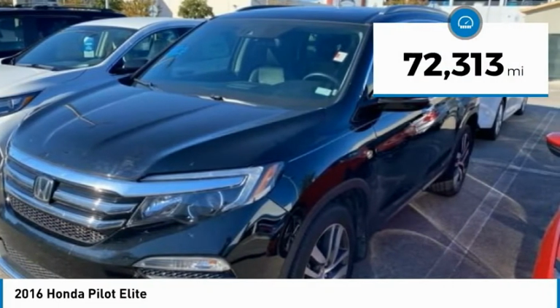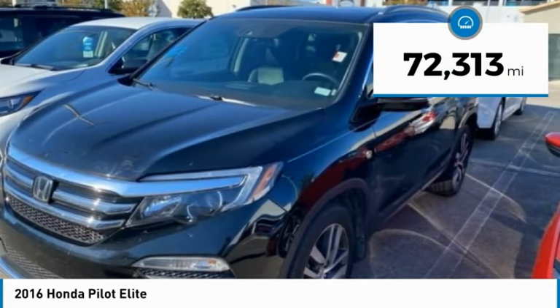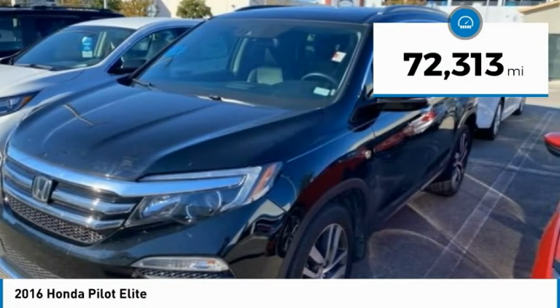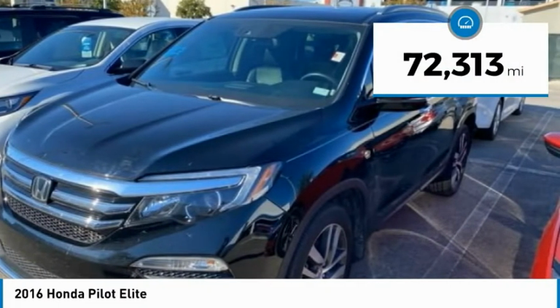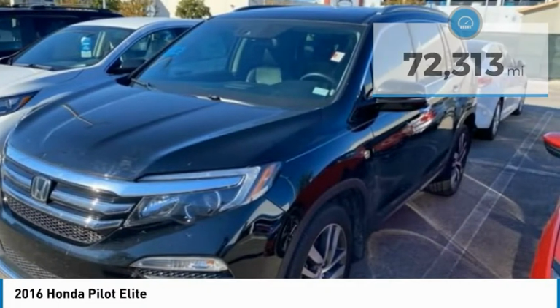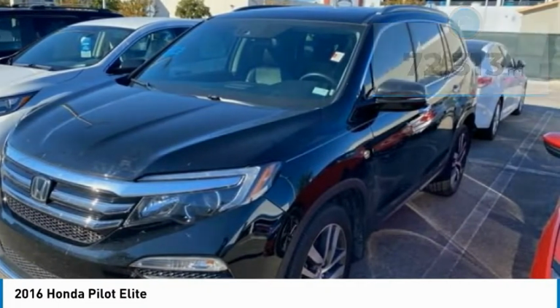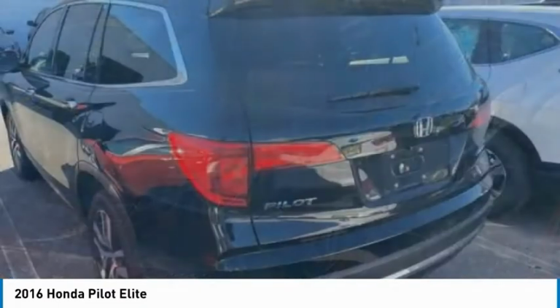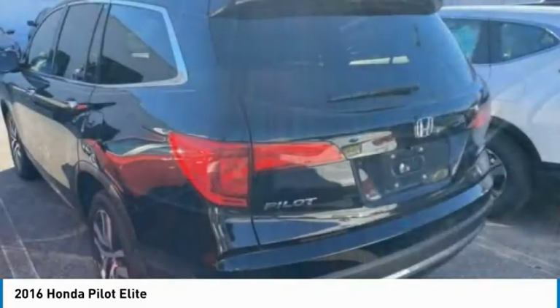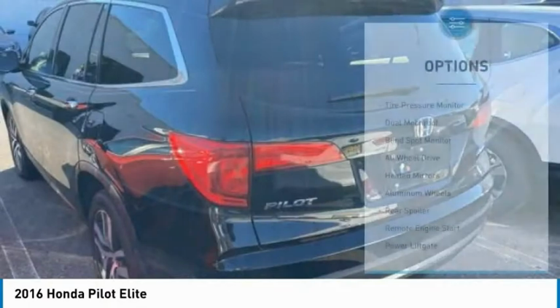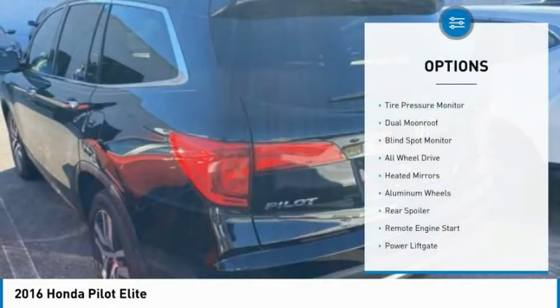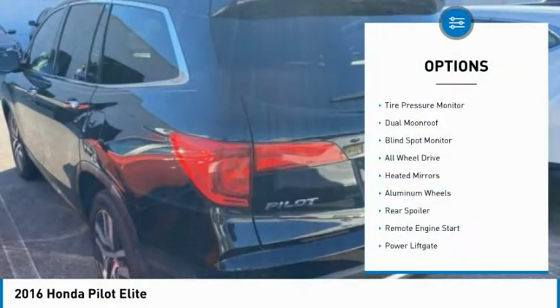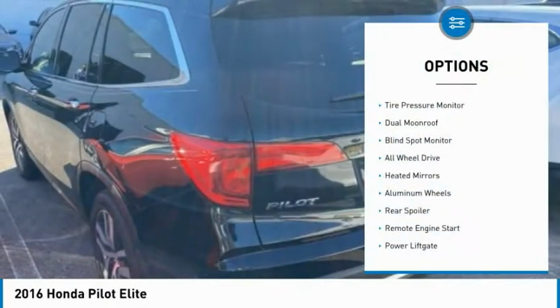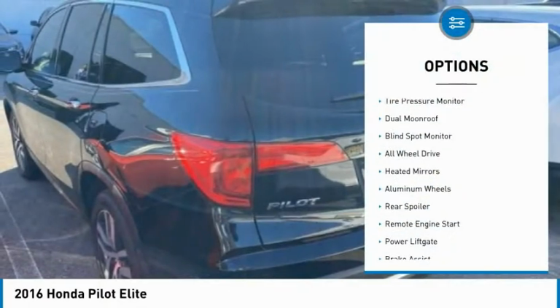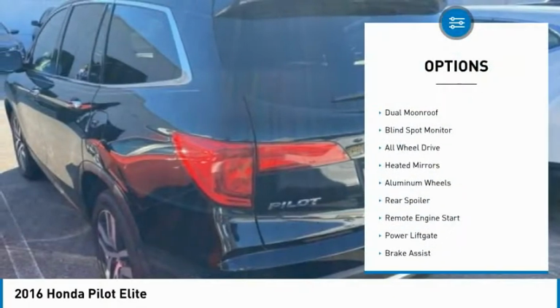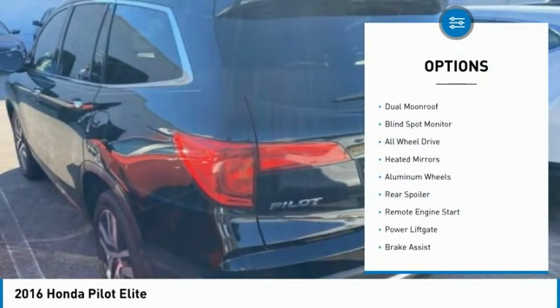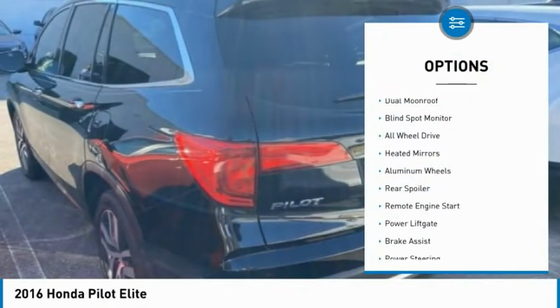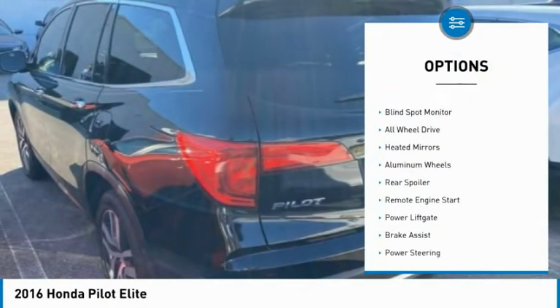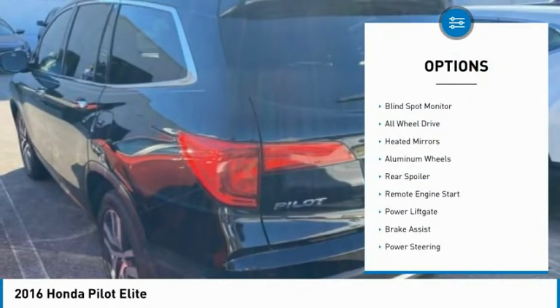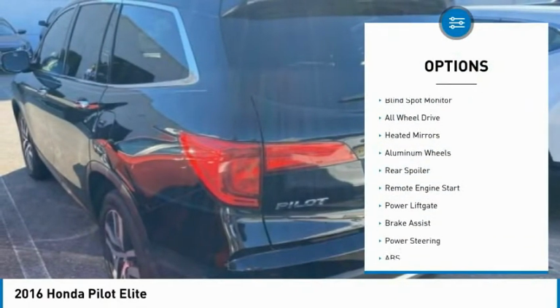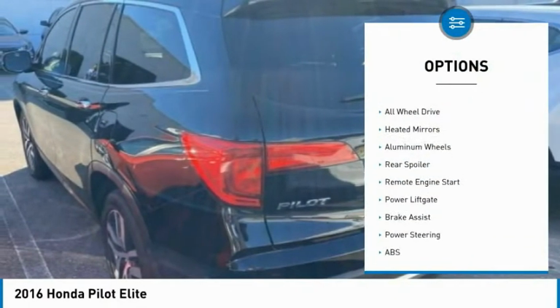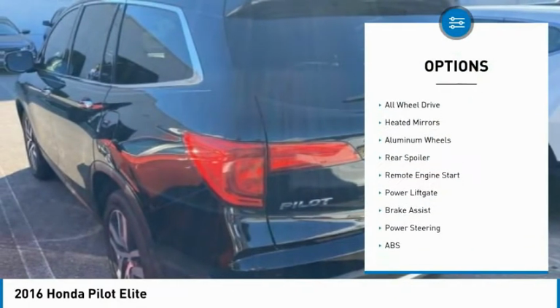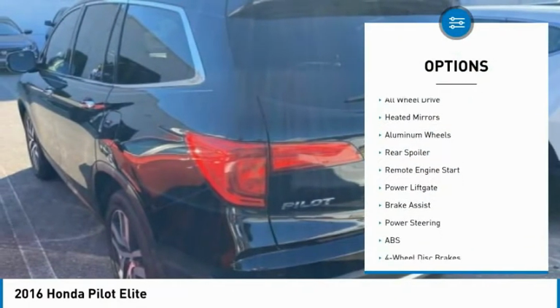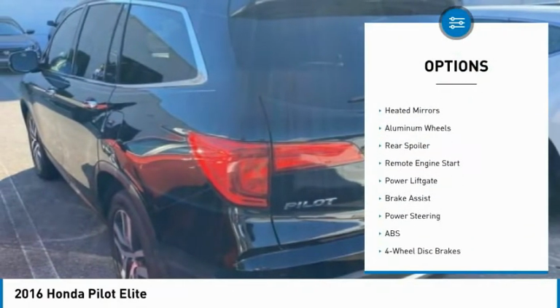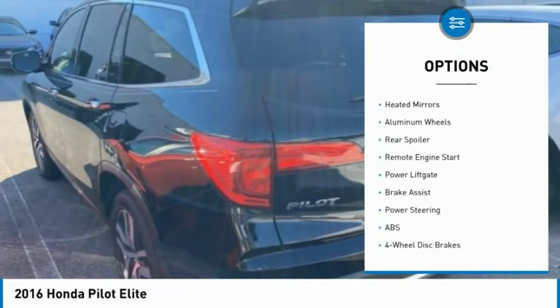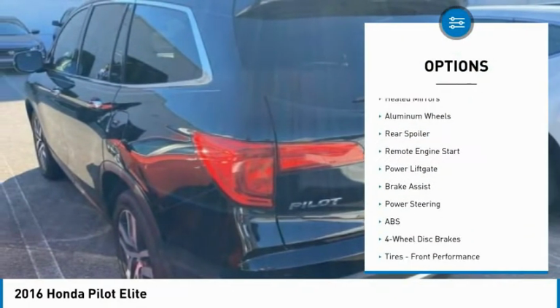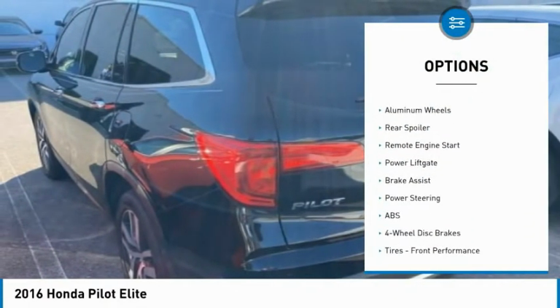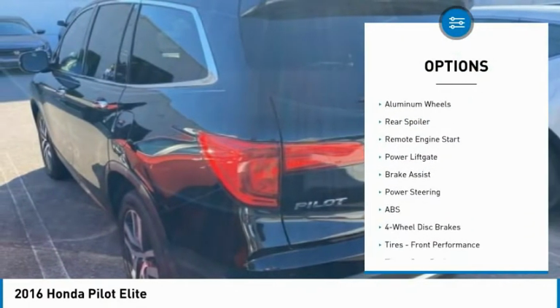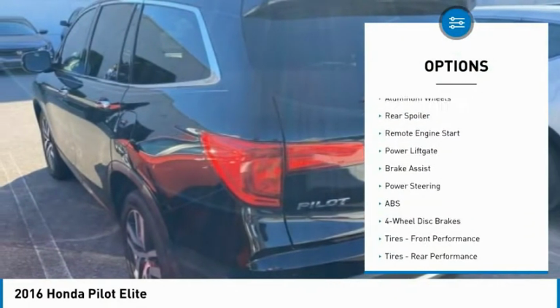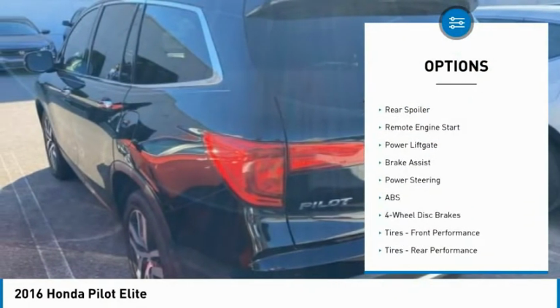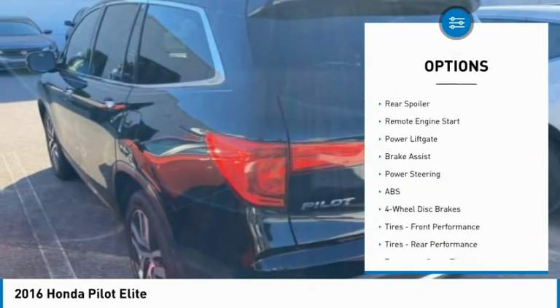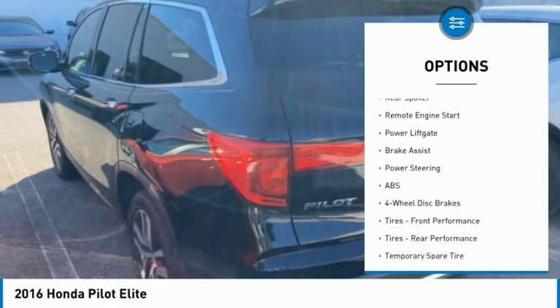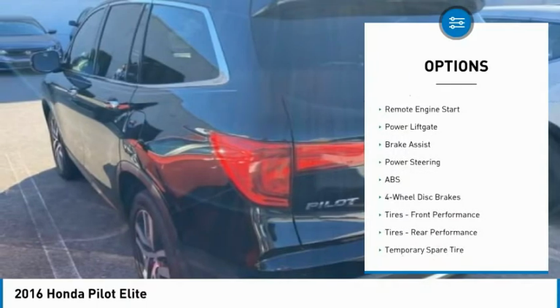Here are some of this vehicle's great options: tire pressure monitor, dual moonroof, blind spot monitor, and all-wheel drive.